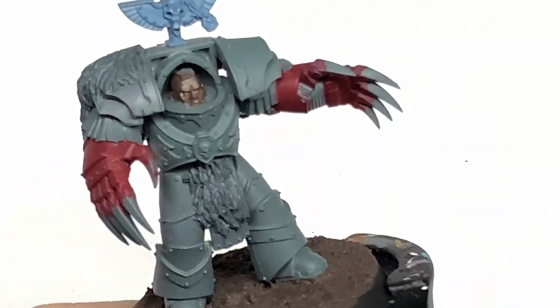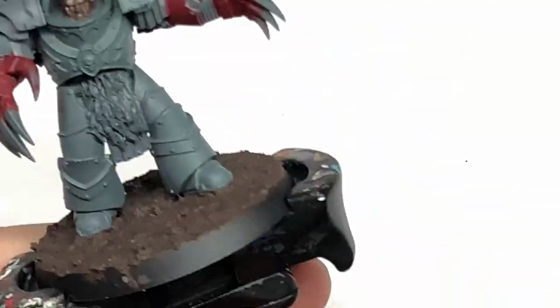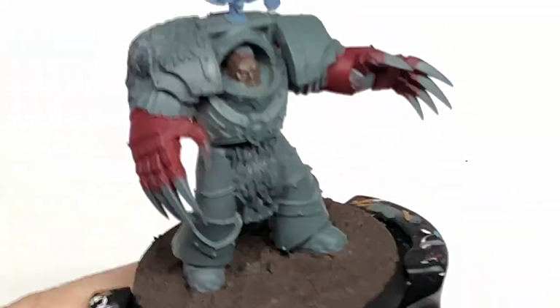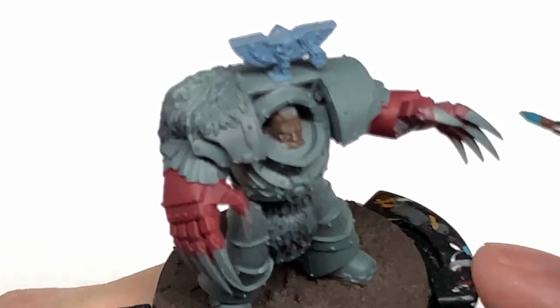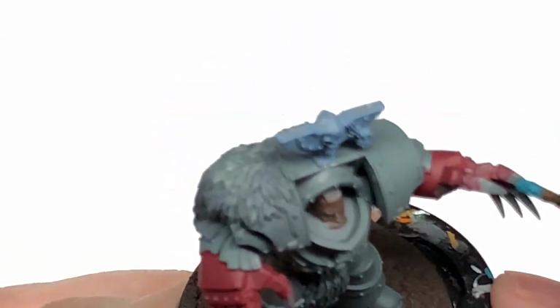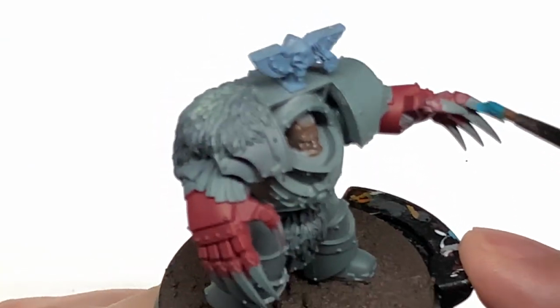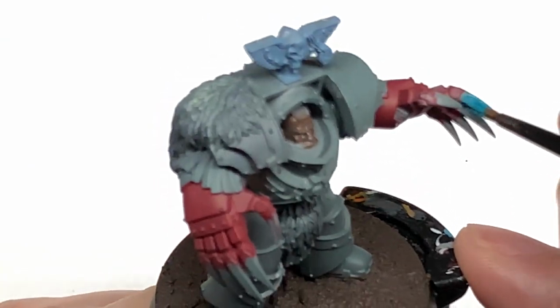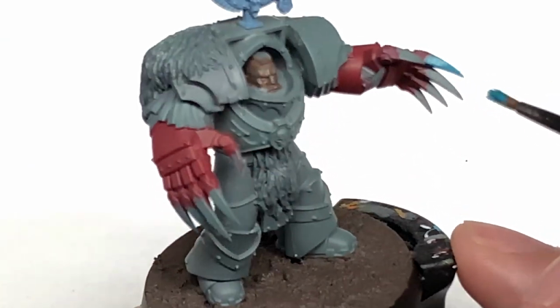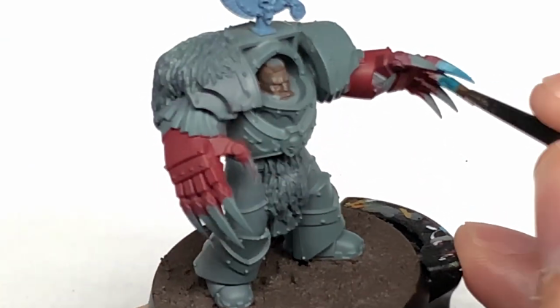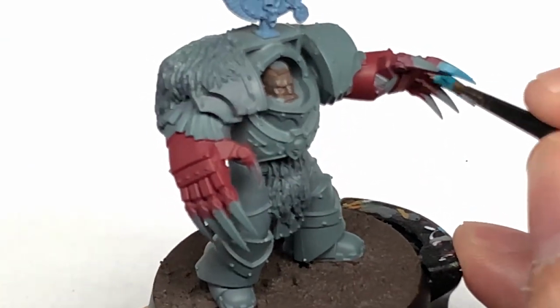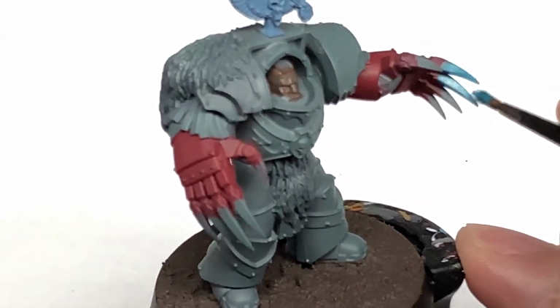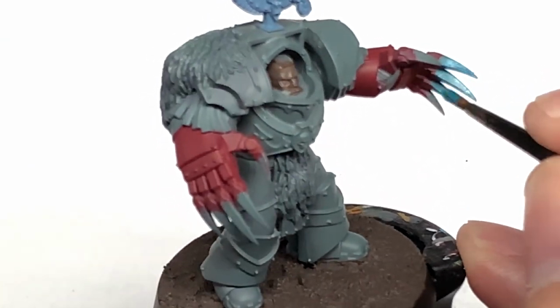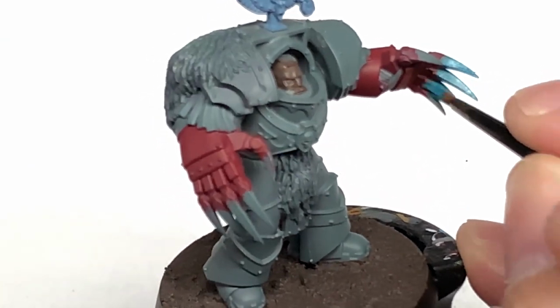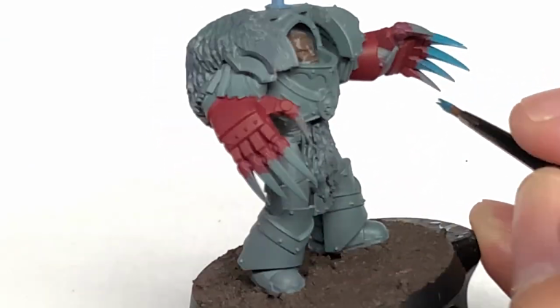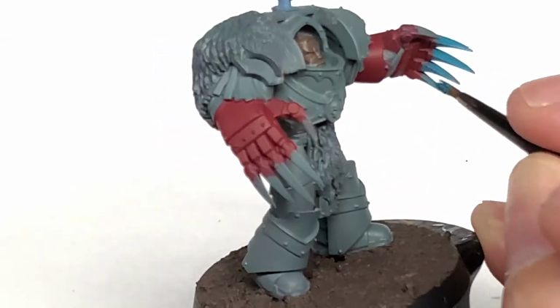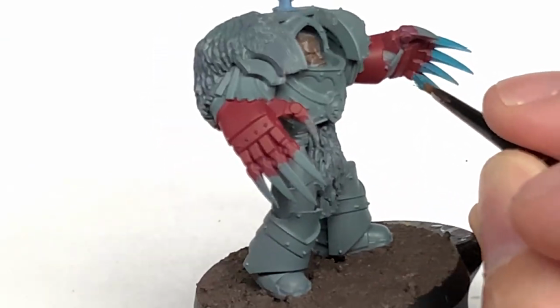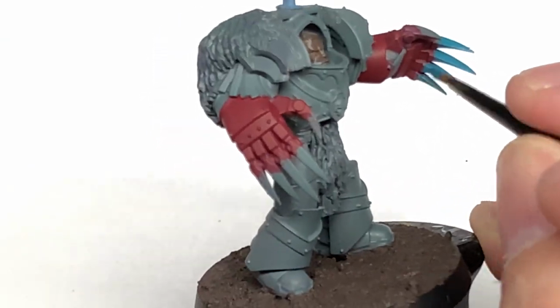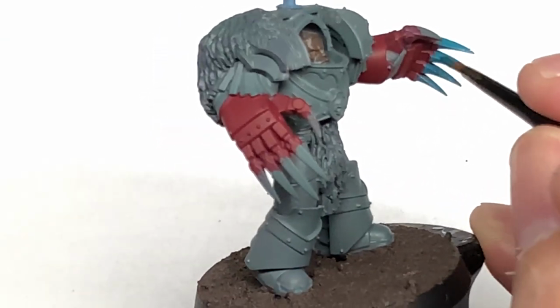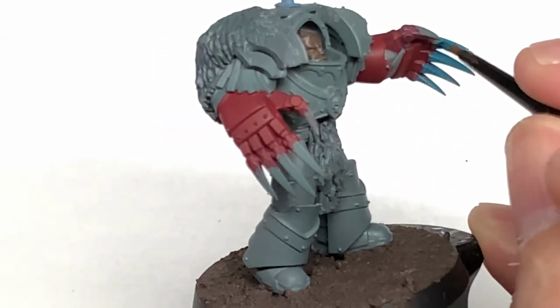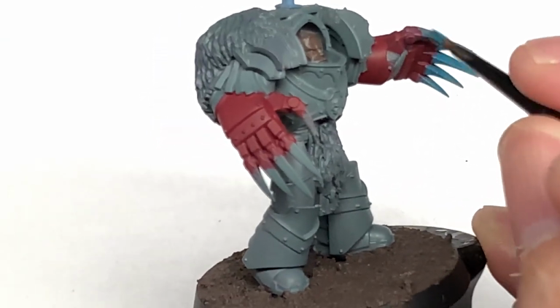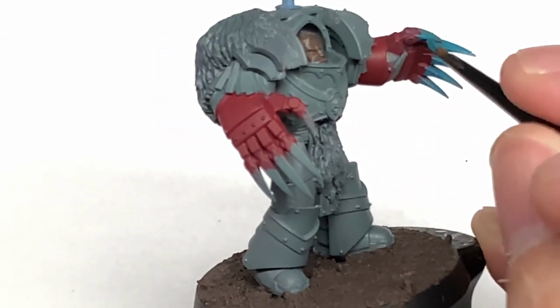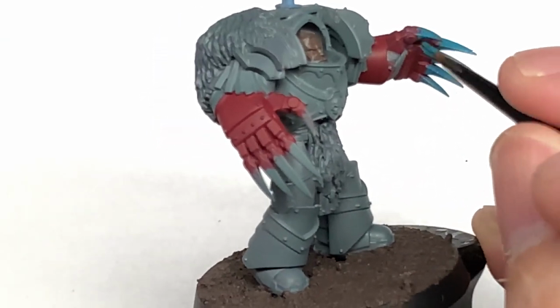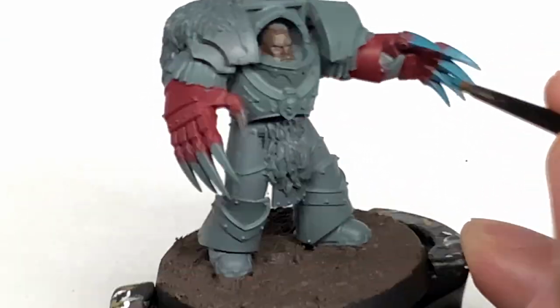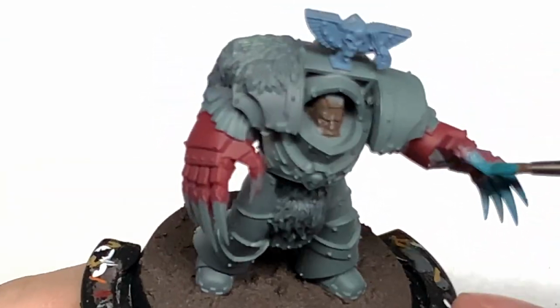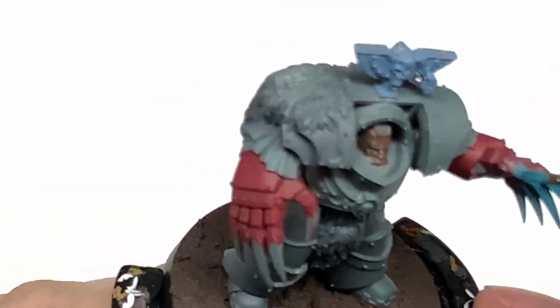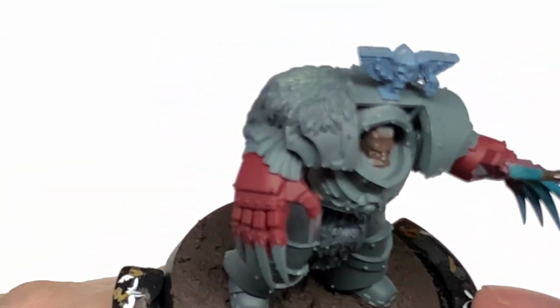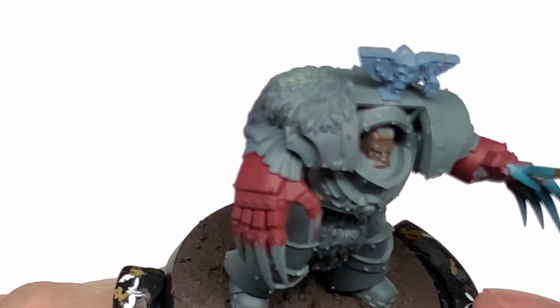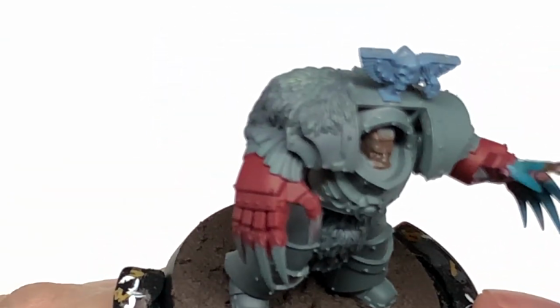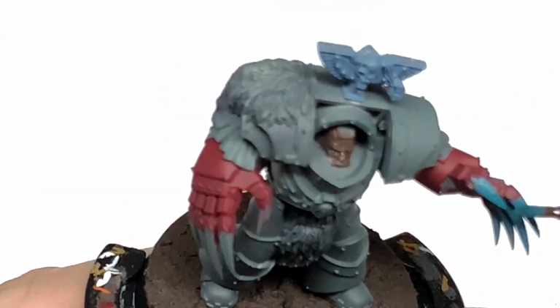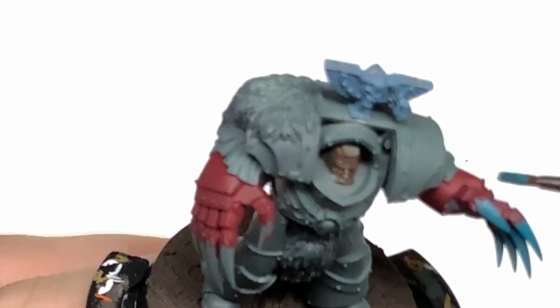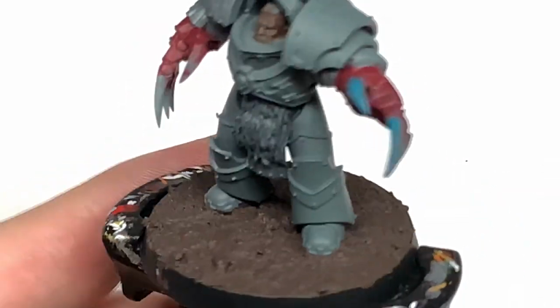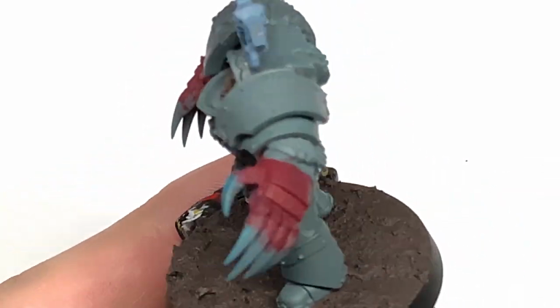Now I'm going to use a little bit of Citadel Ahriman Blue, using this for each of the blades on his lightning claws.